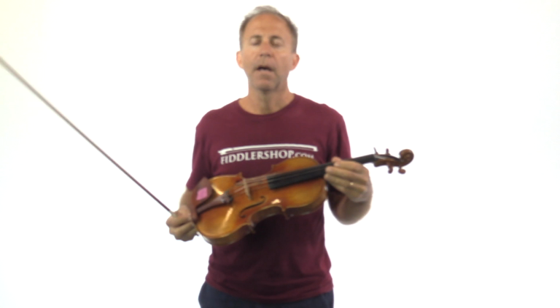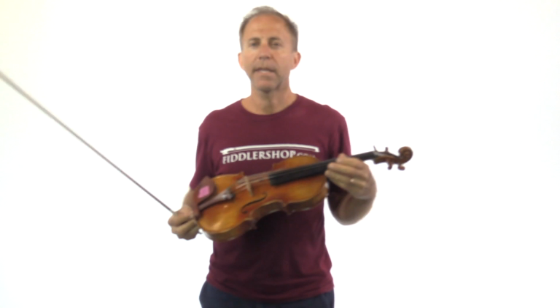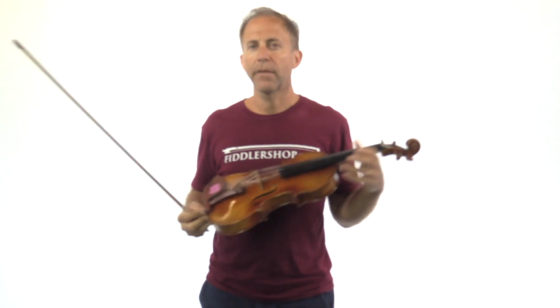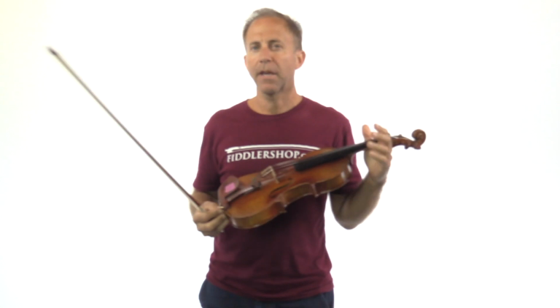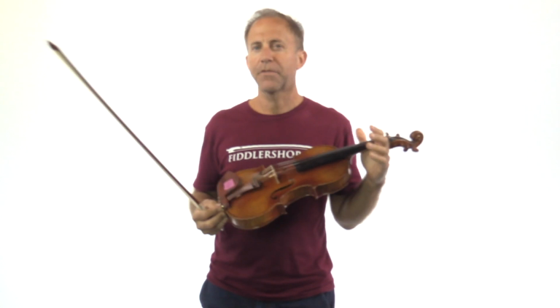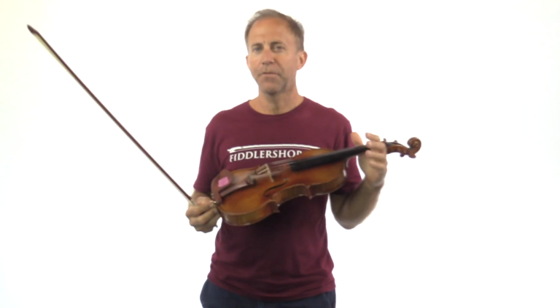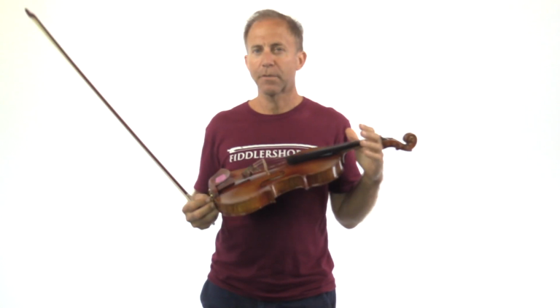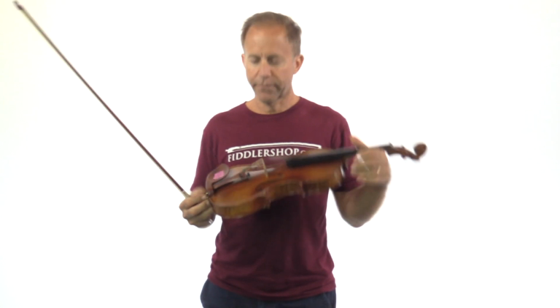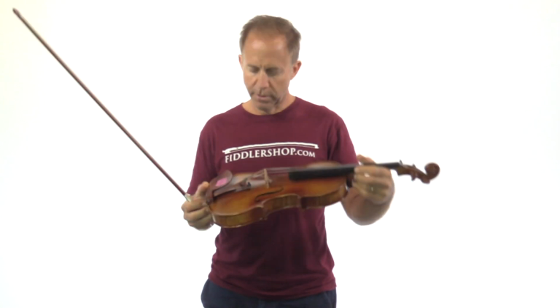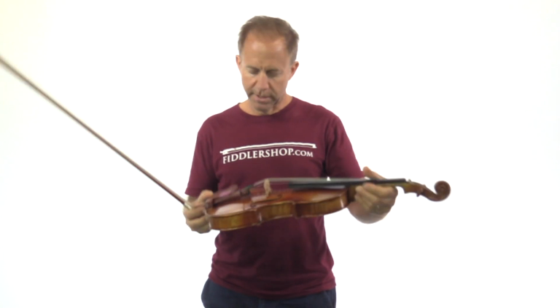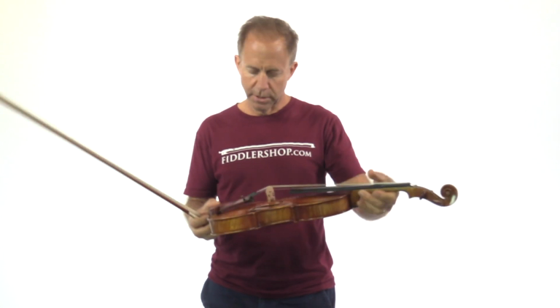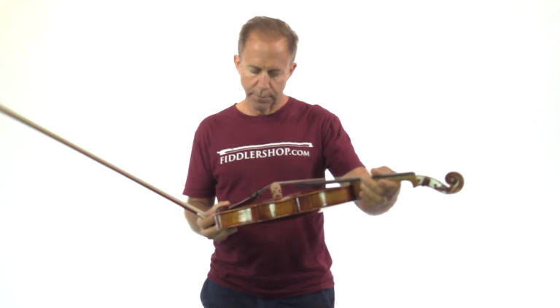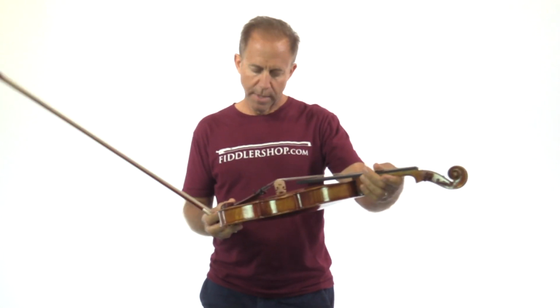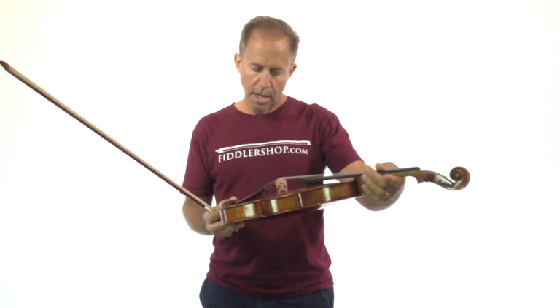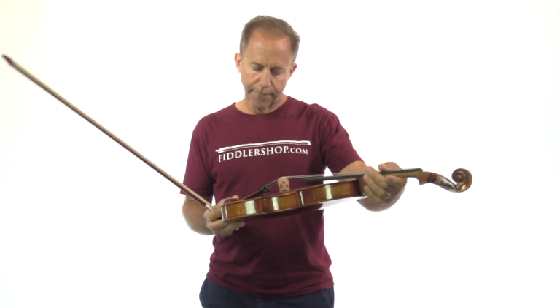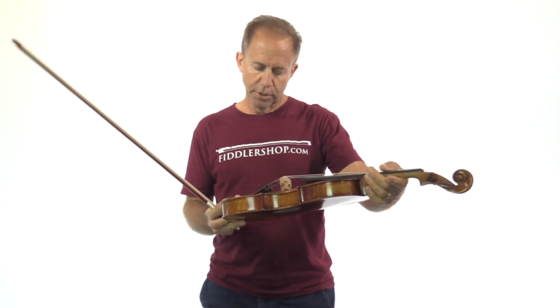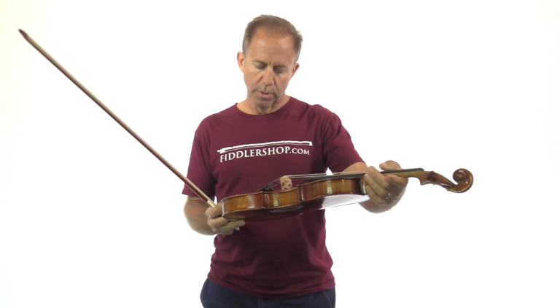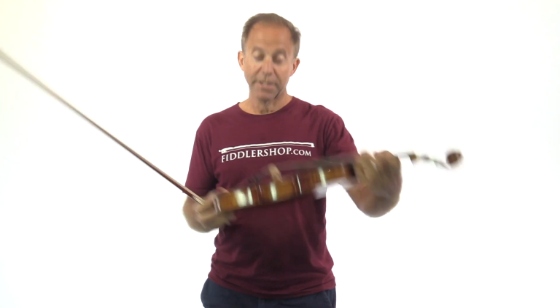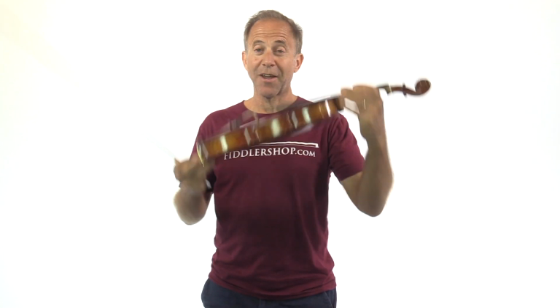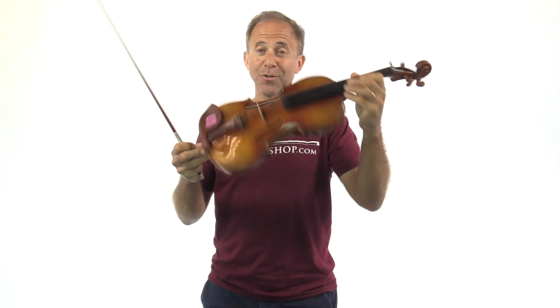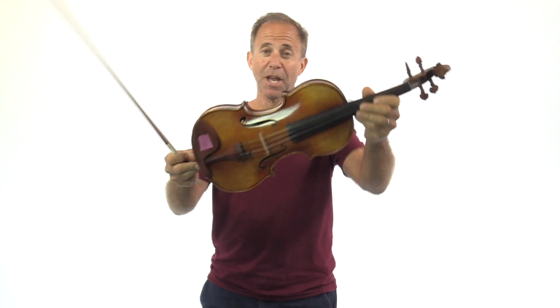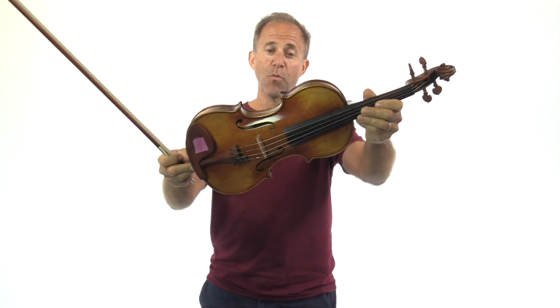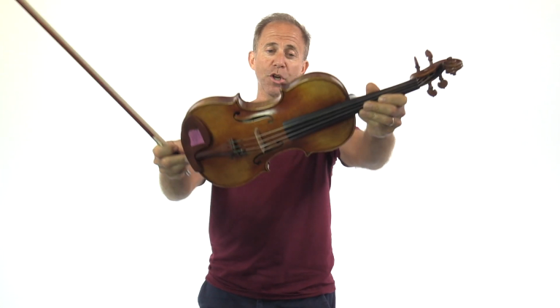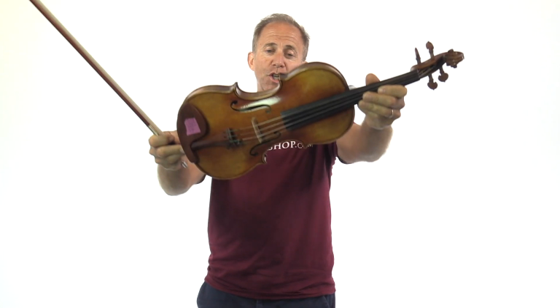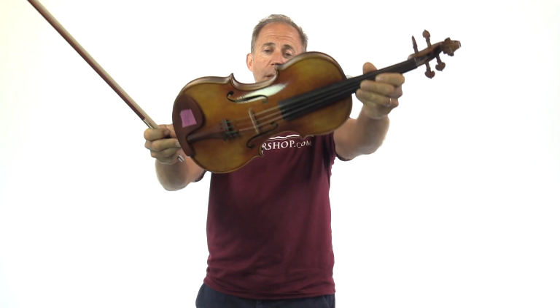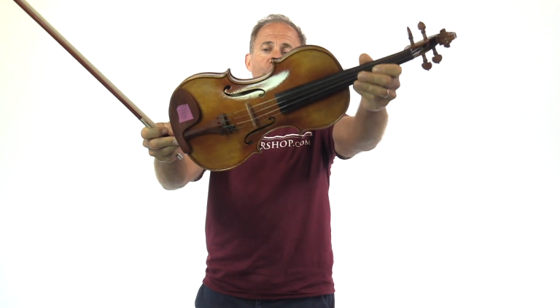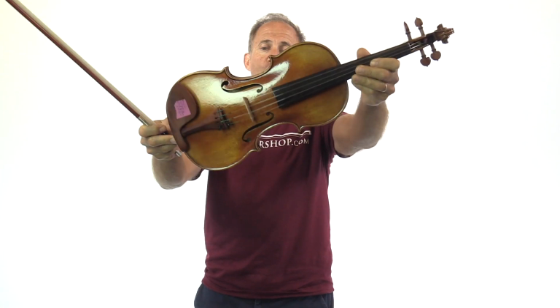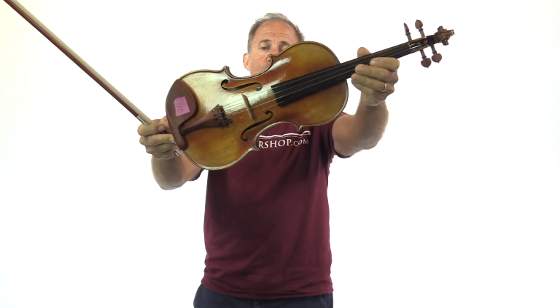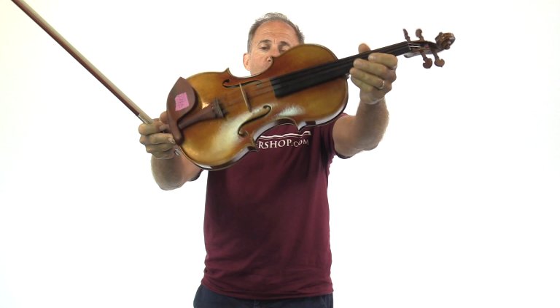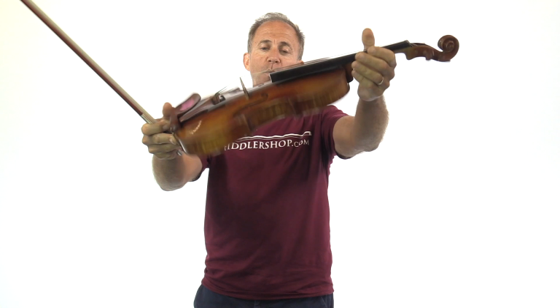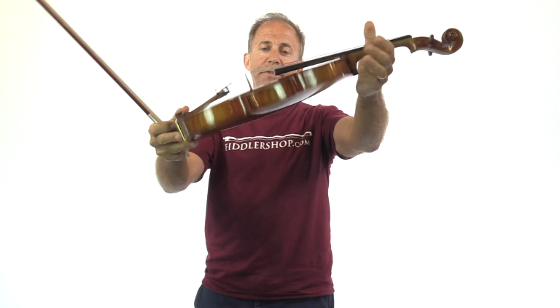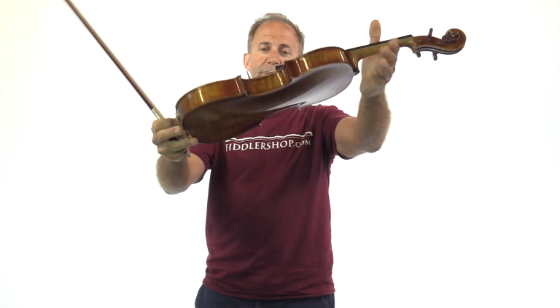Hi Kevin, I have two instruments for you to listen to. The first one is a Holstein Workshop, Lord Wiltham.